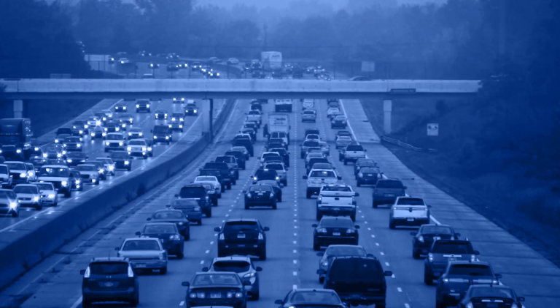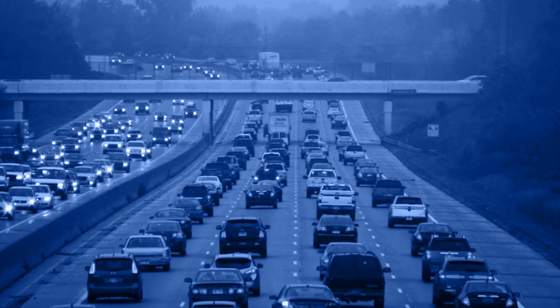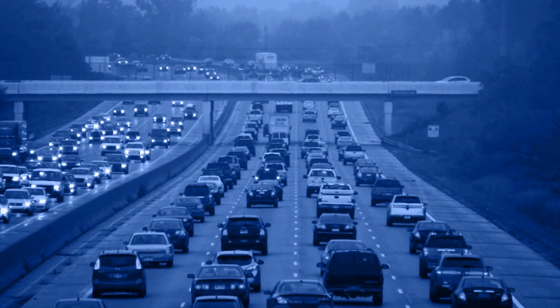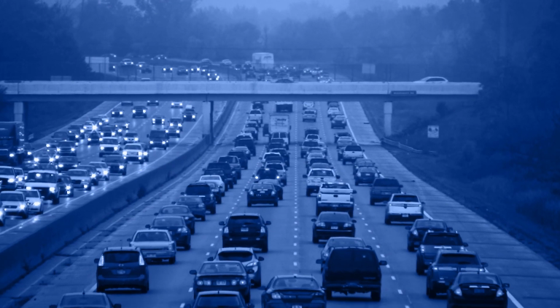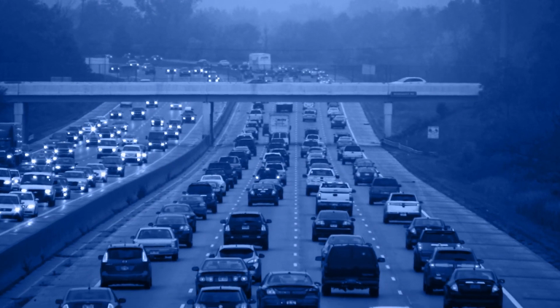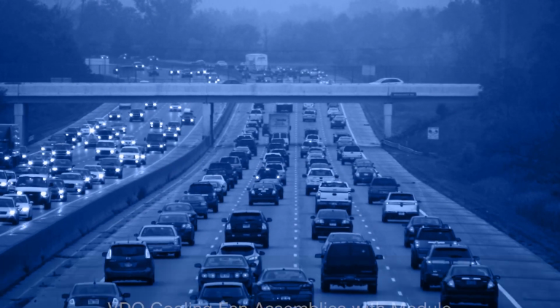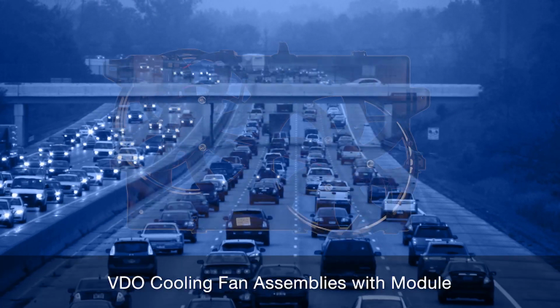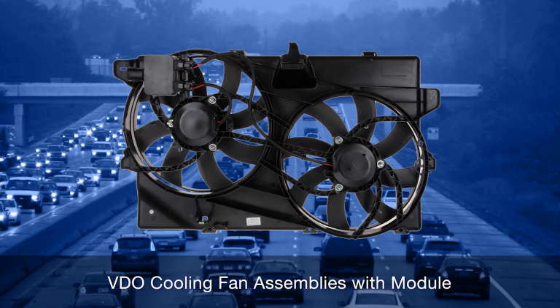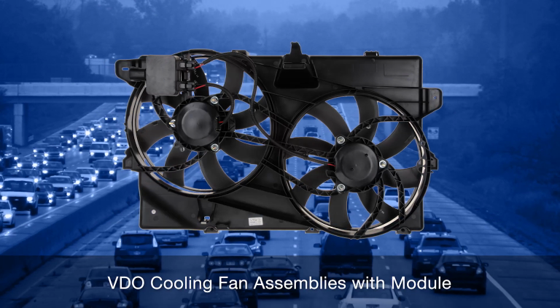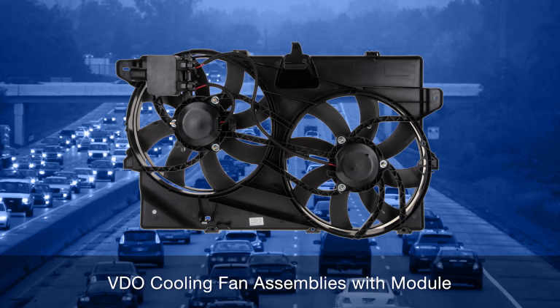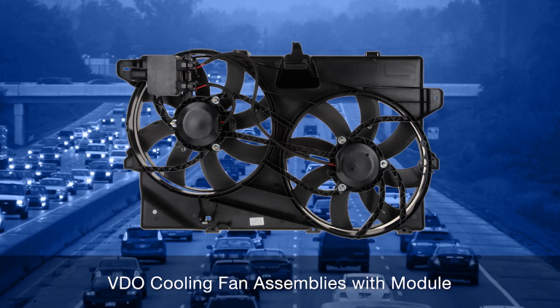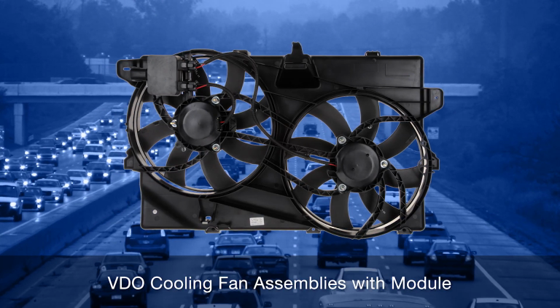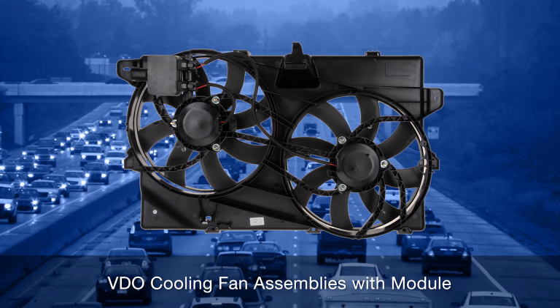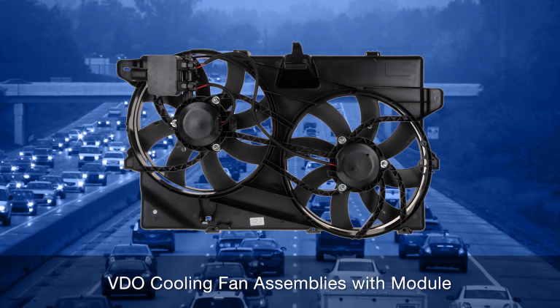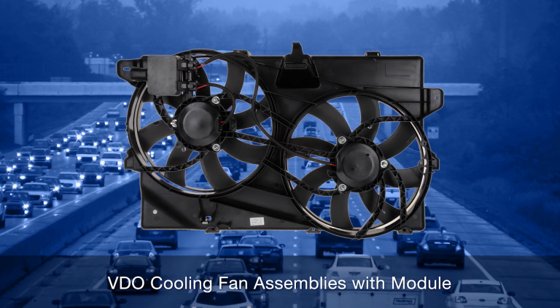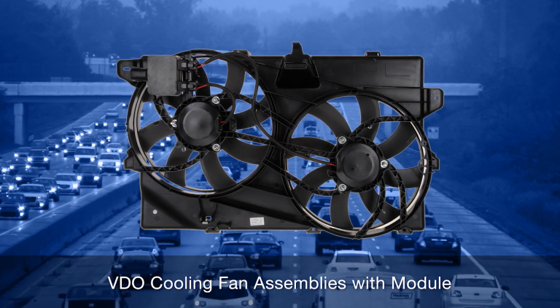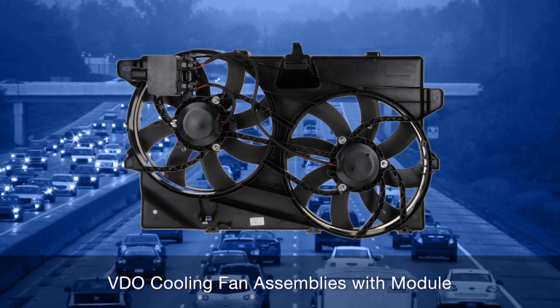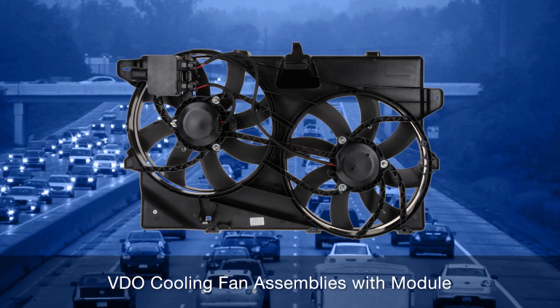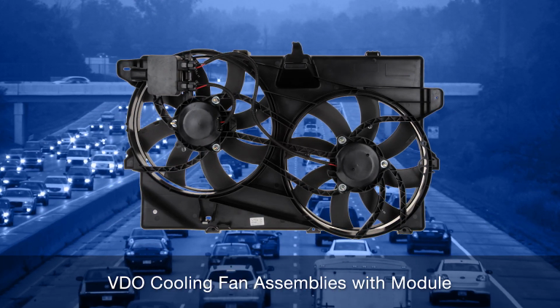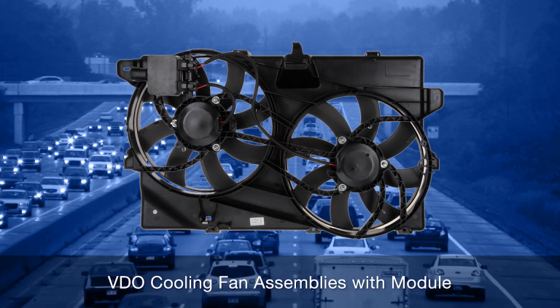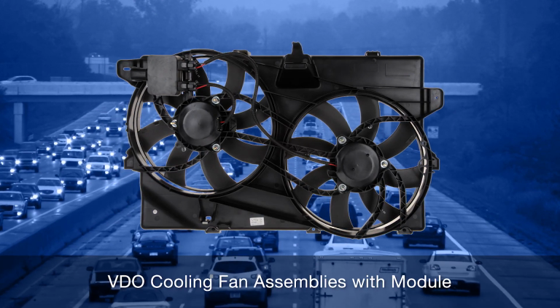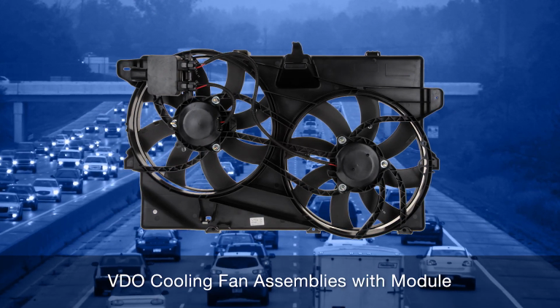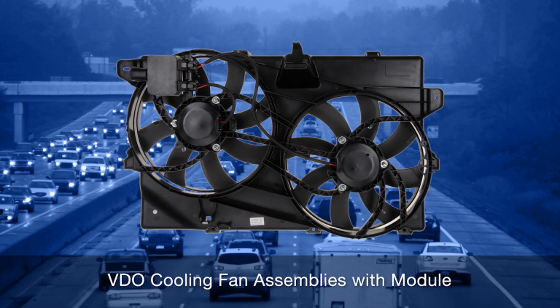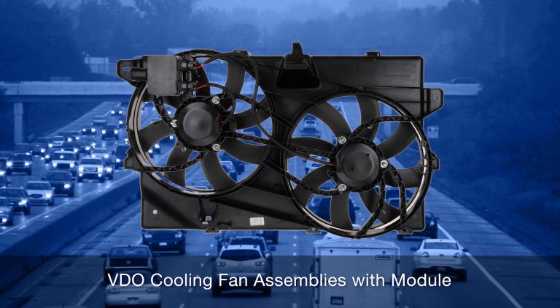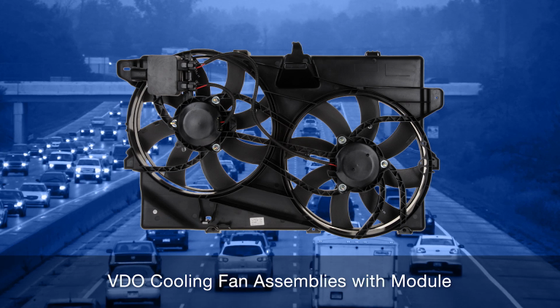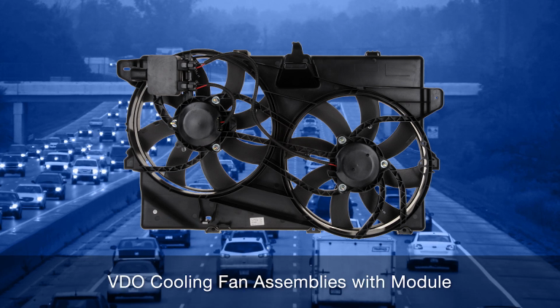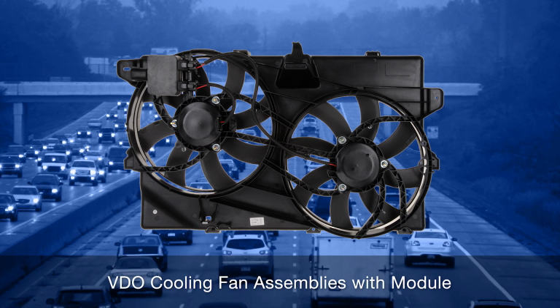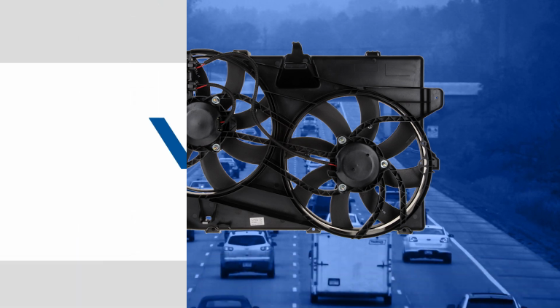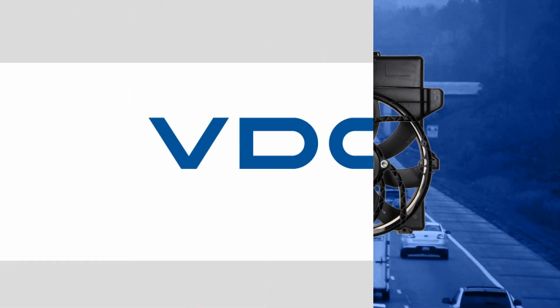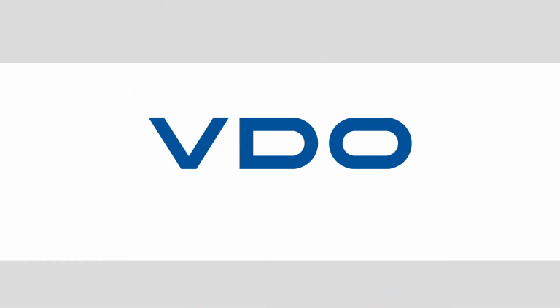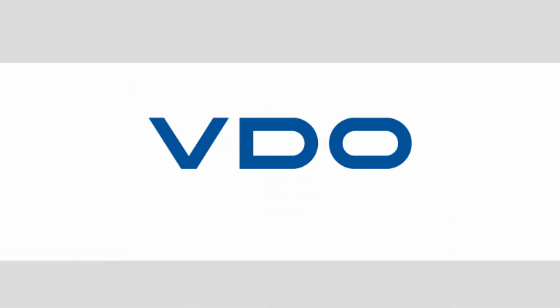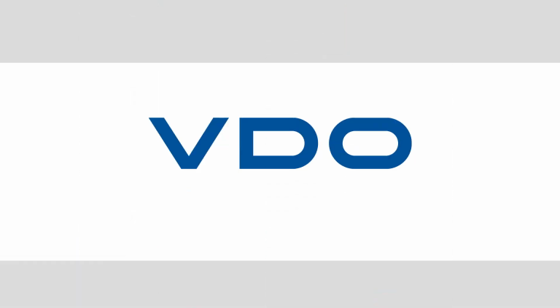Proper engine cooling system maintenance is critical to vehicle service life, so we hope this video helps you keep everything running the way it should.